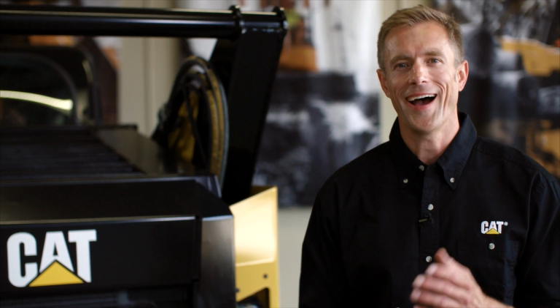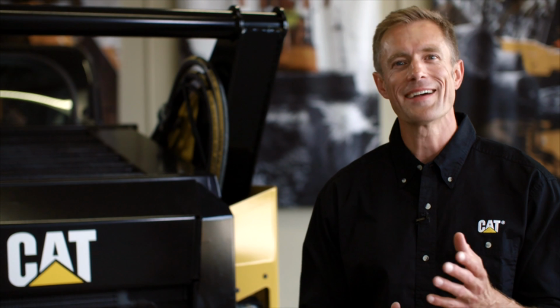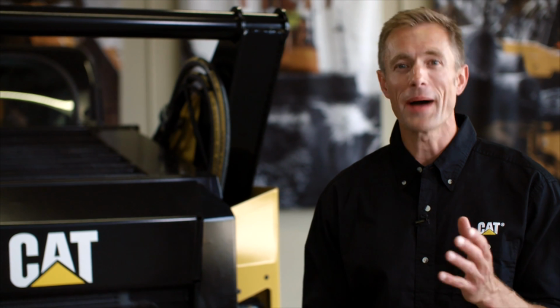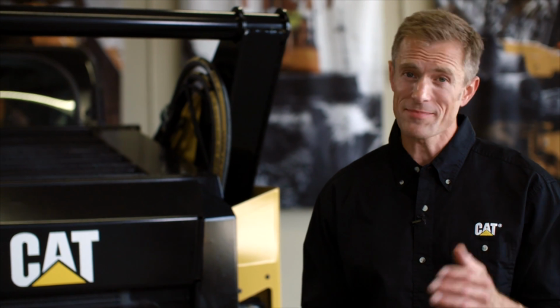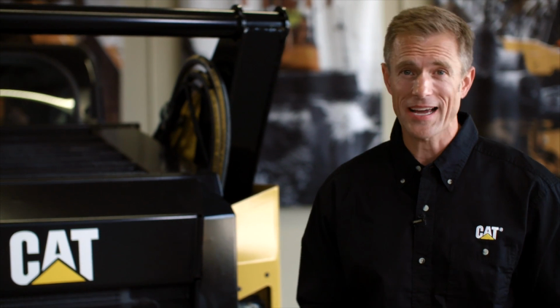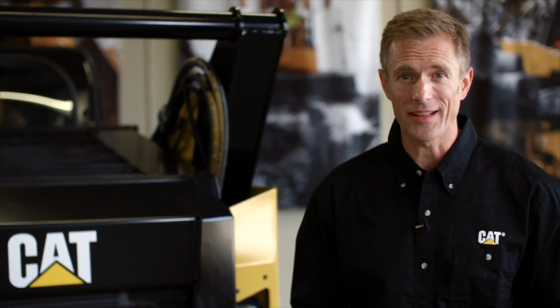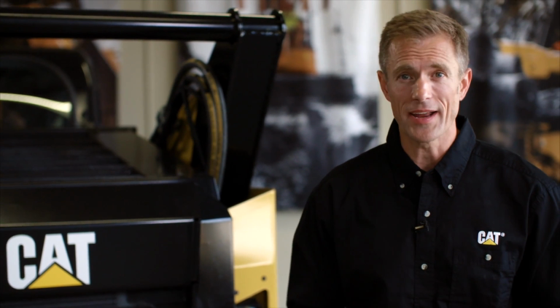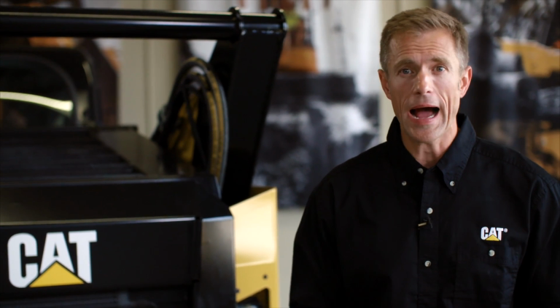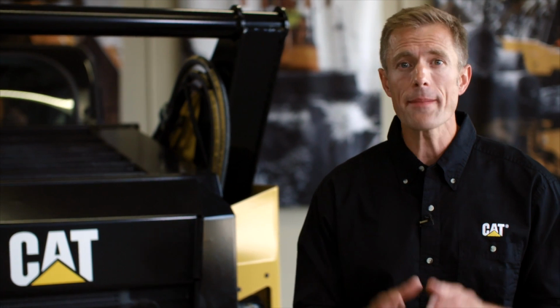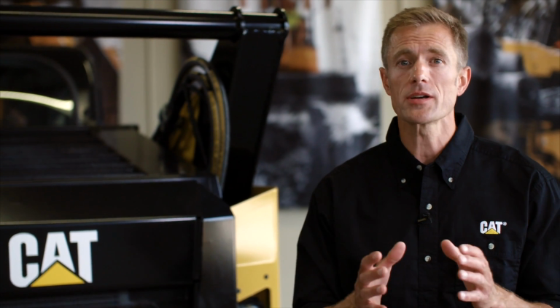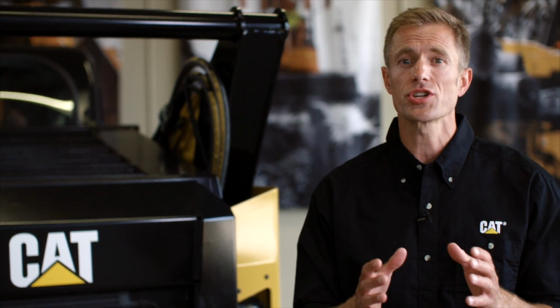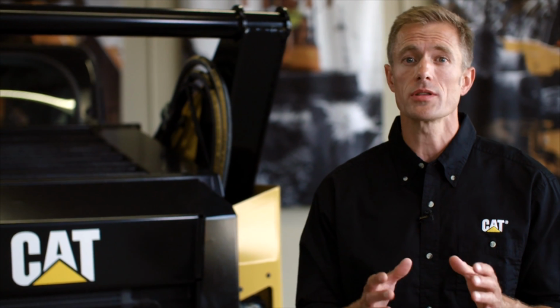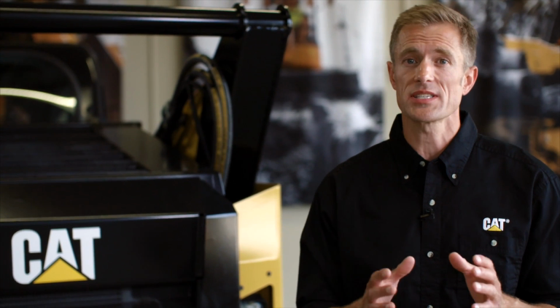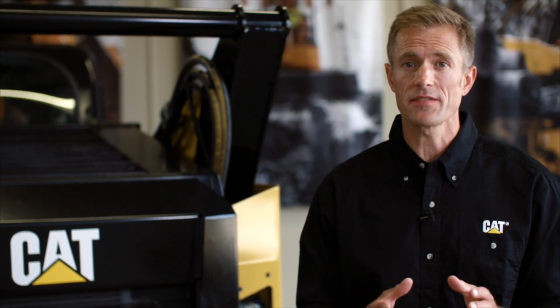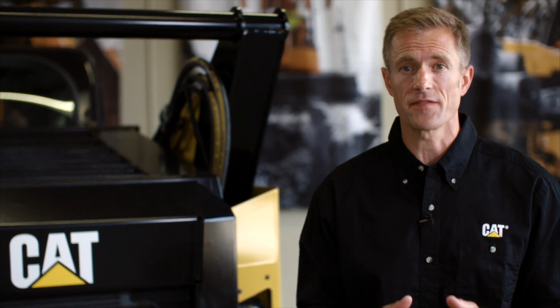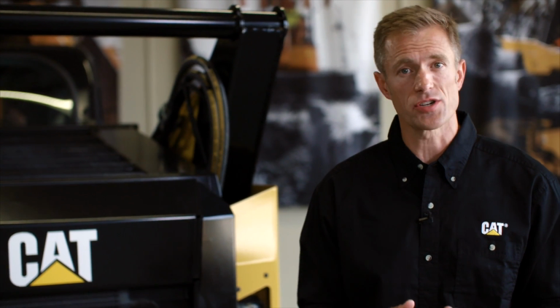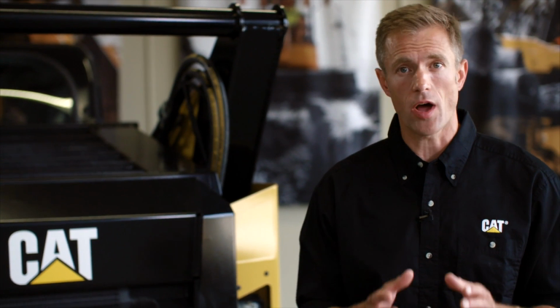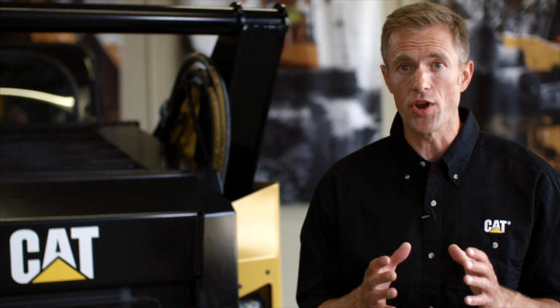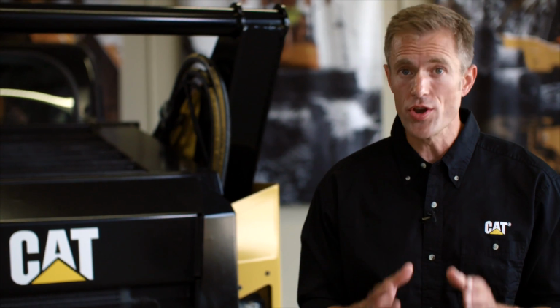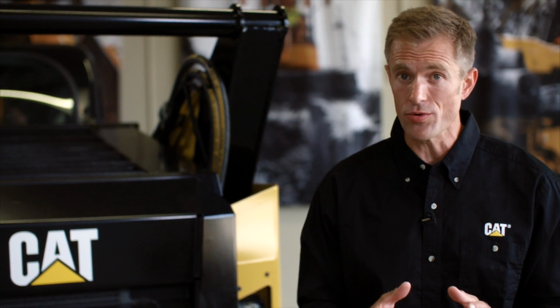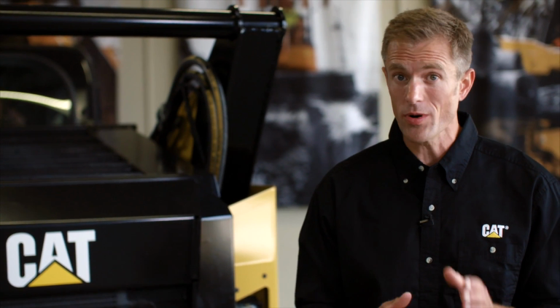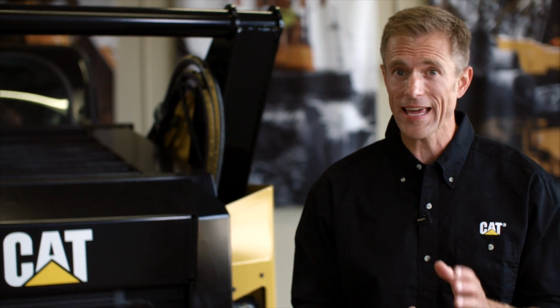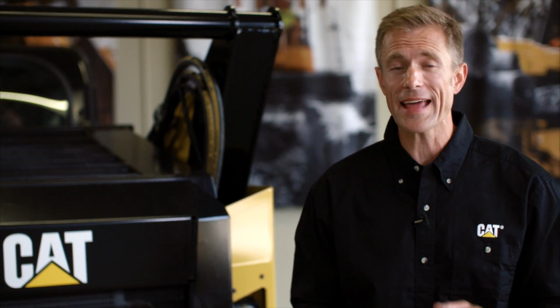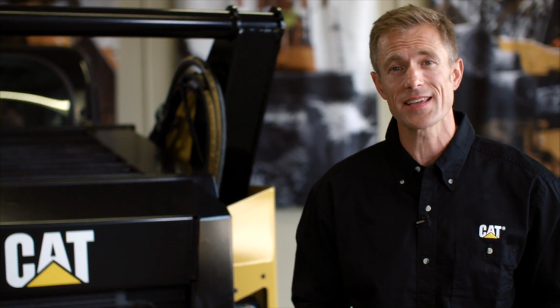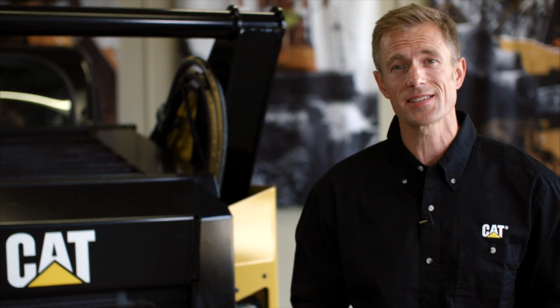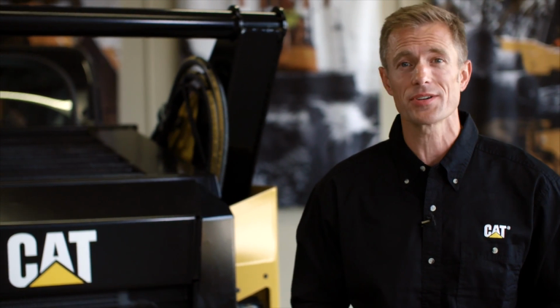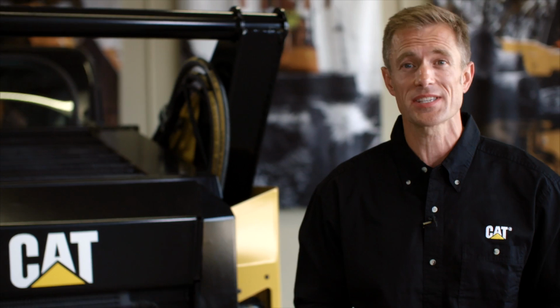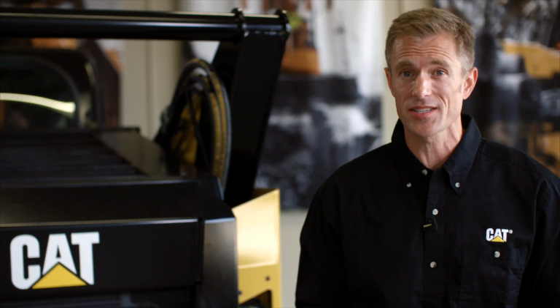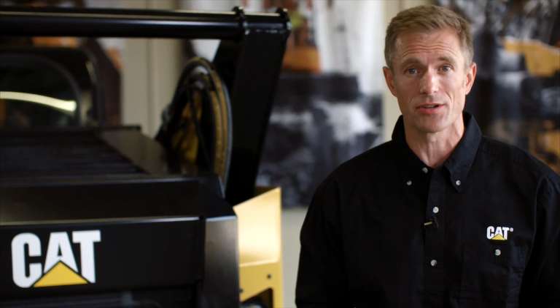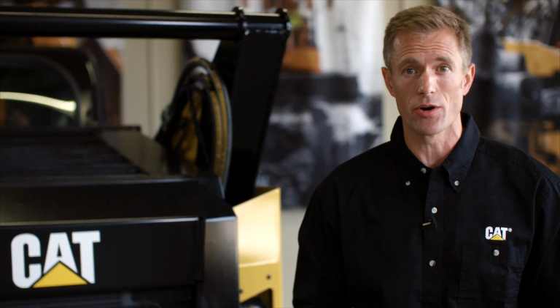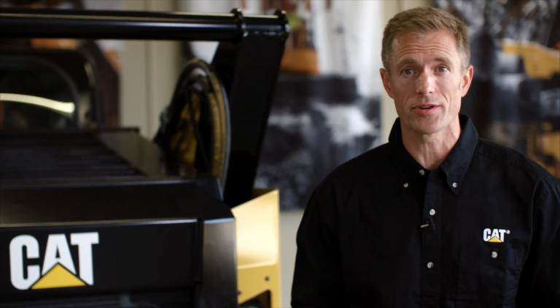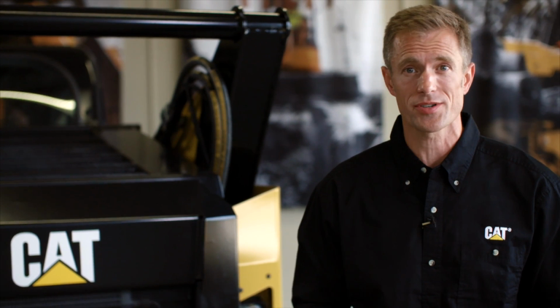Hi, my name's Colin. I'm here to show you the safety features on the new Cat B Series Skid Steer loaders.